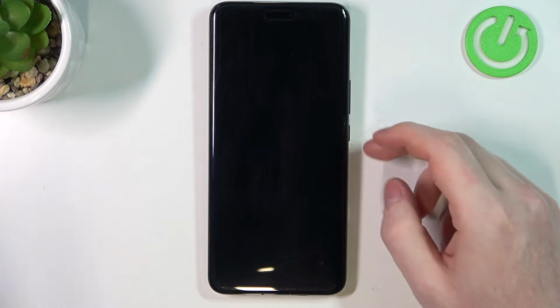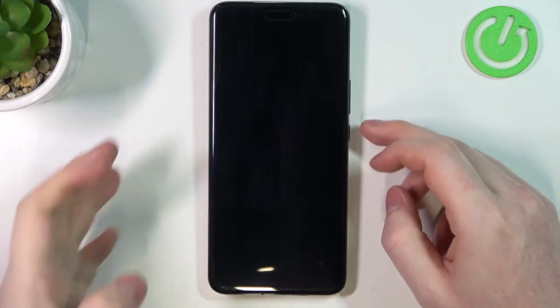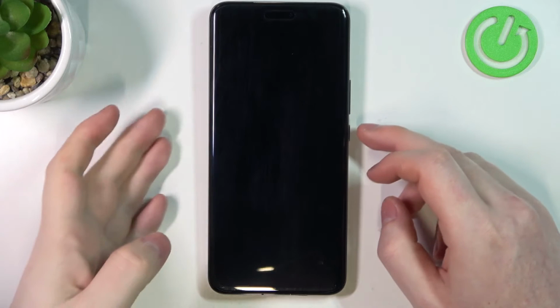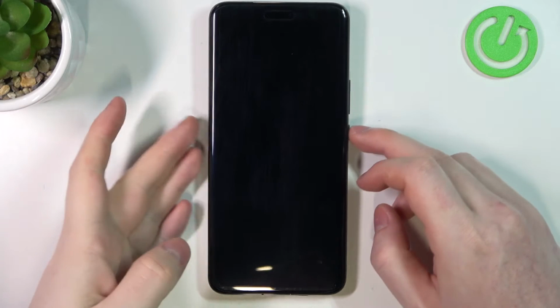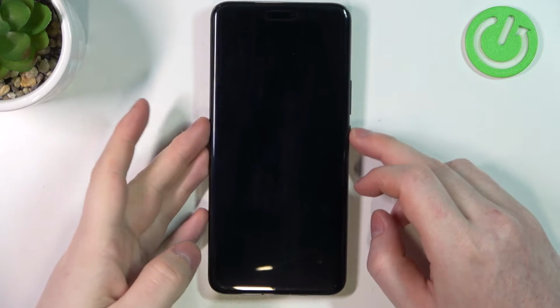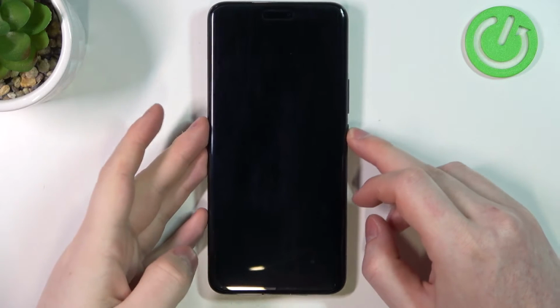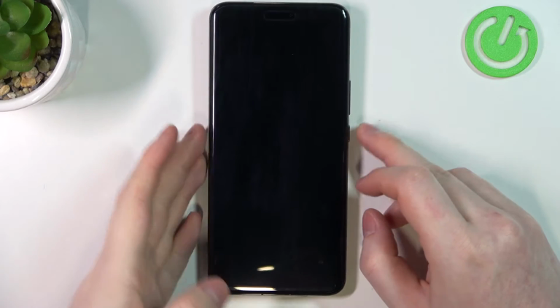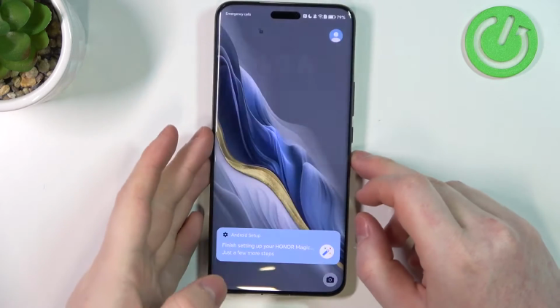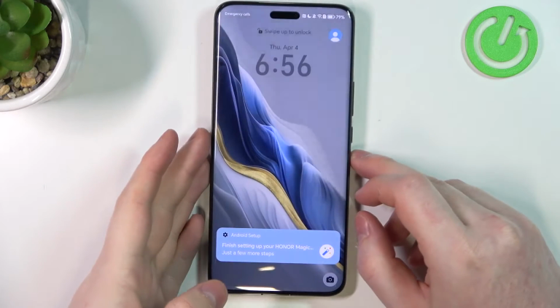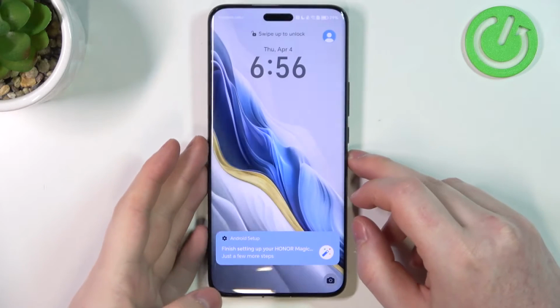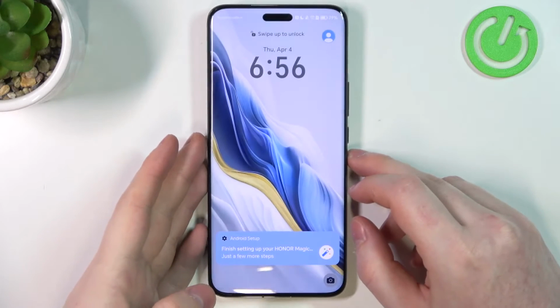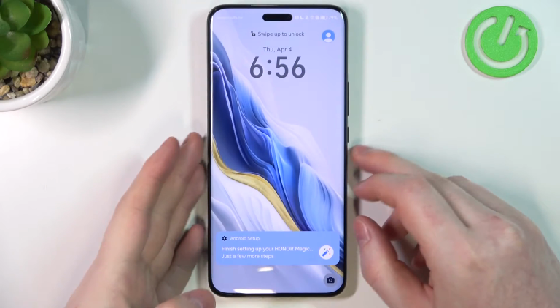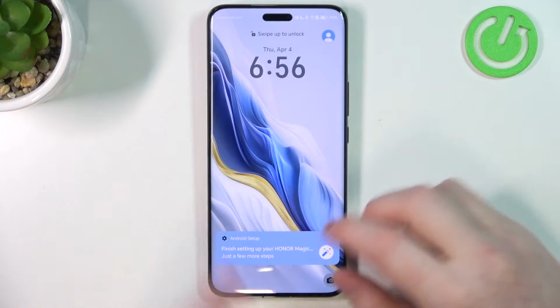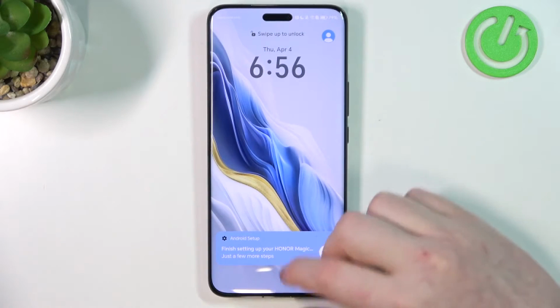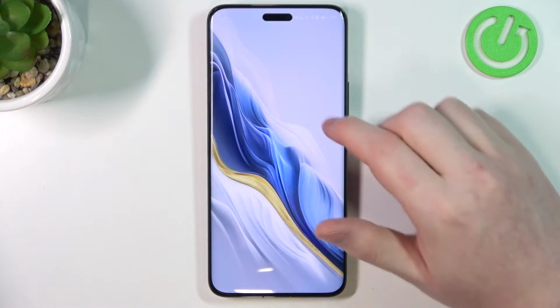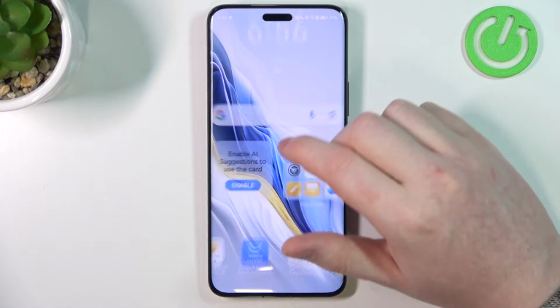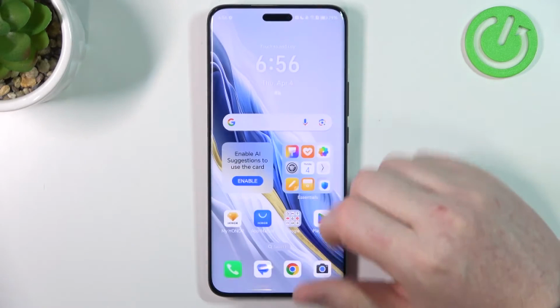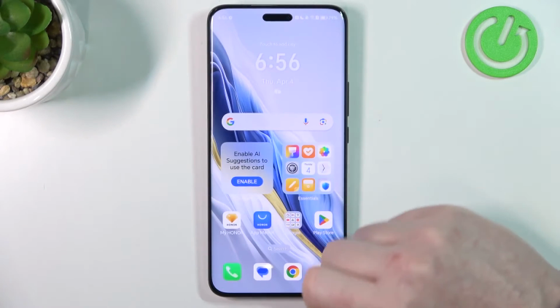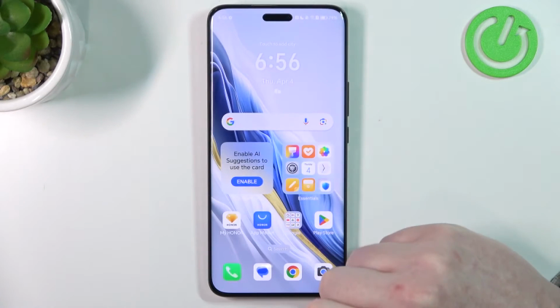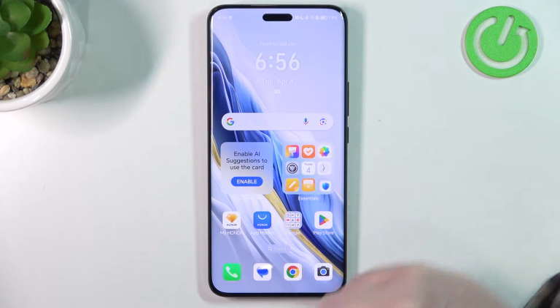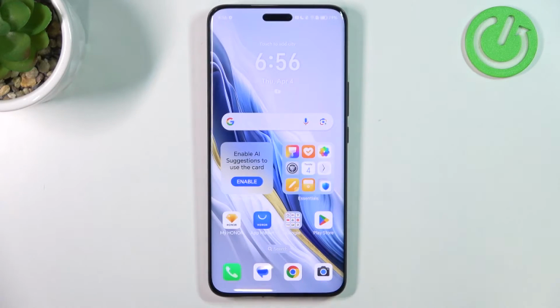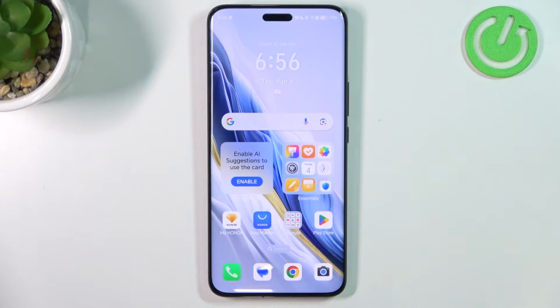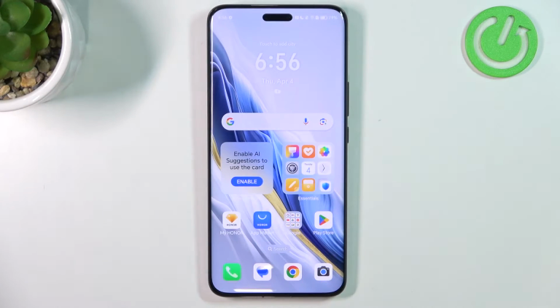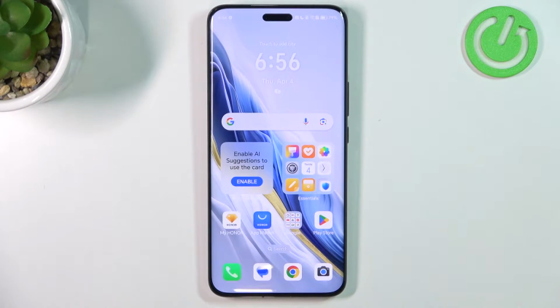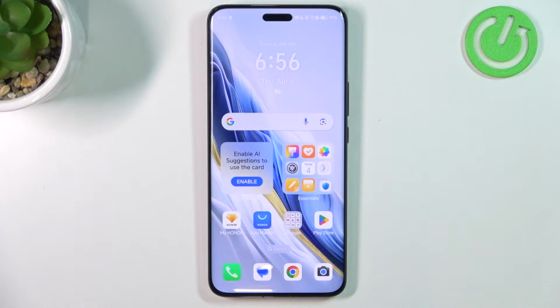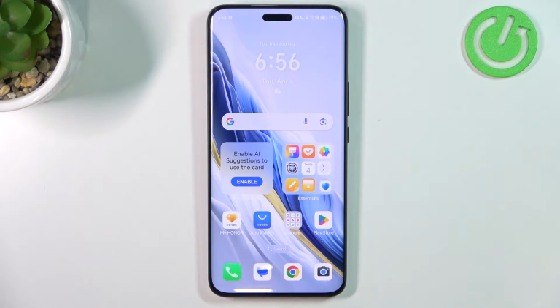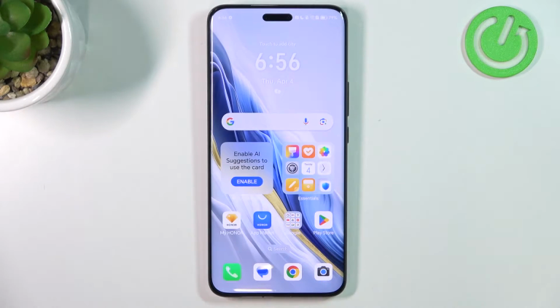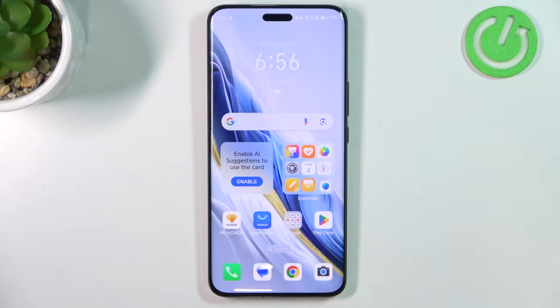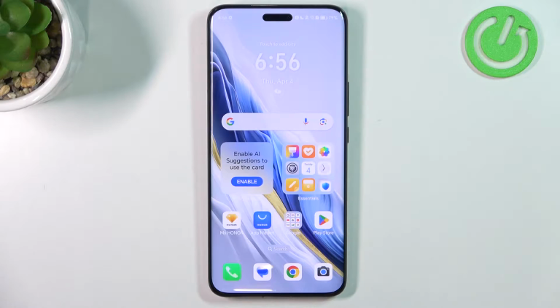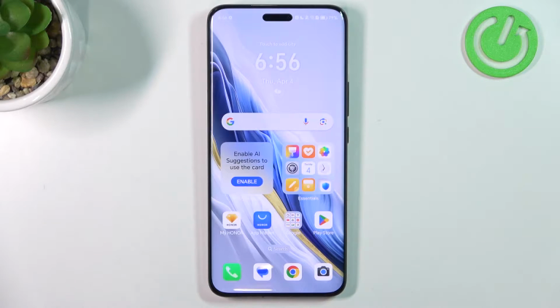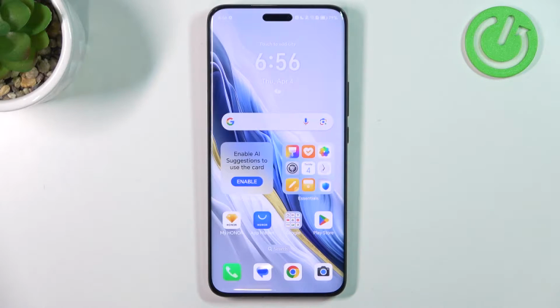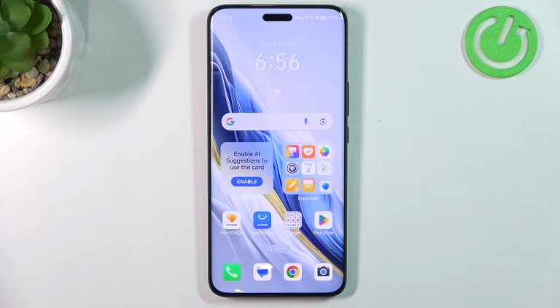Hello! In this video, I want to show you five useful Google Assistant commands on Honor Magic 6 Pro.